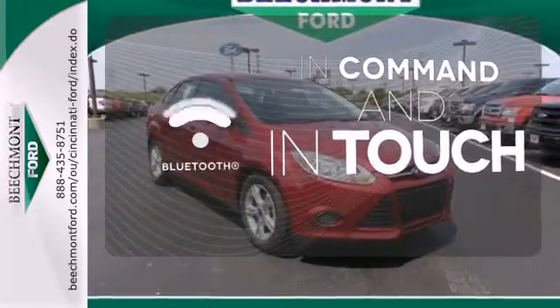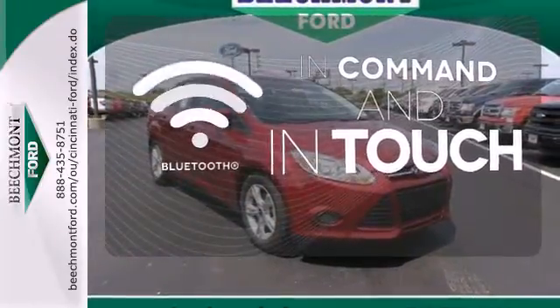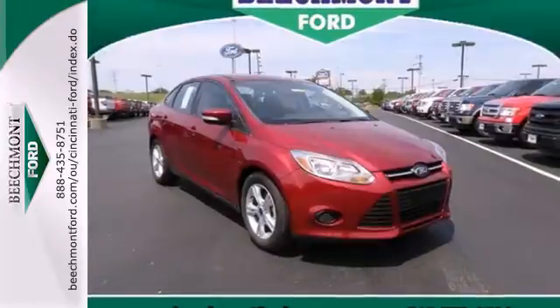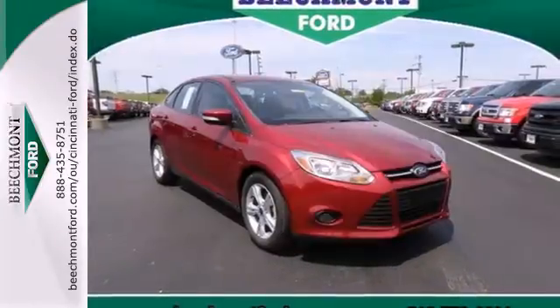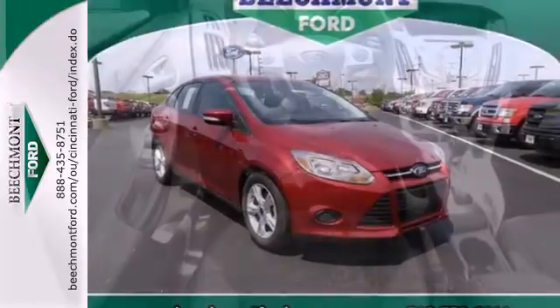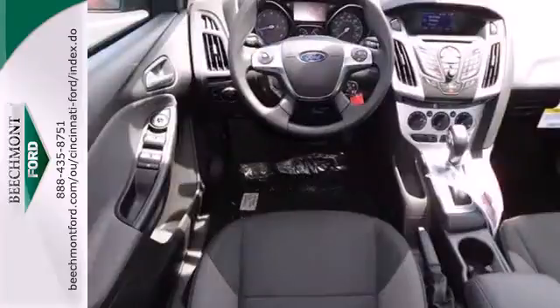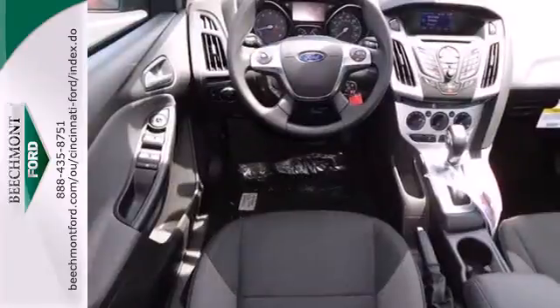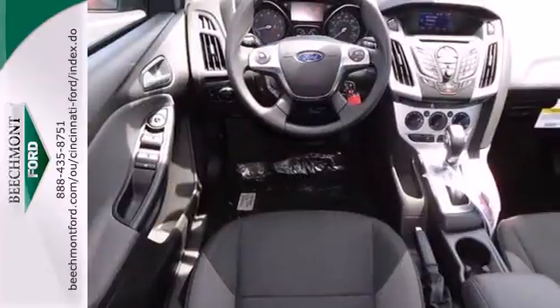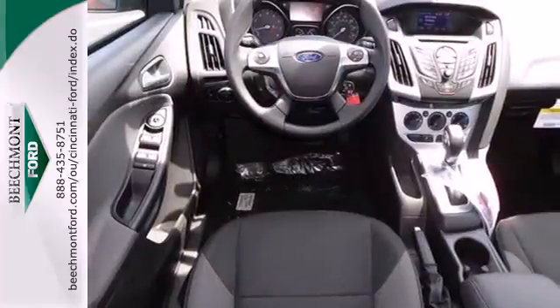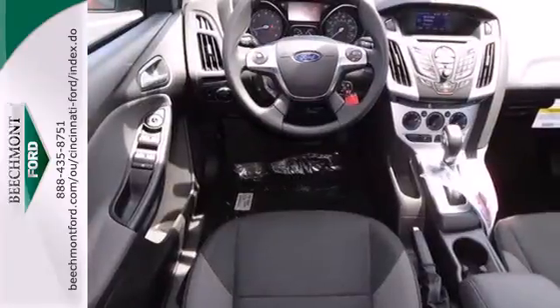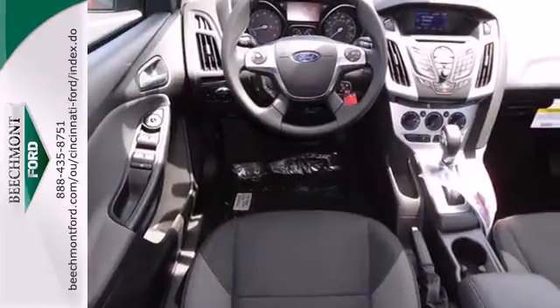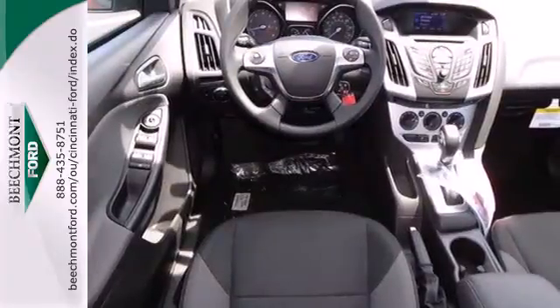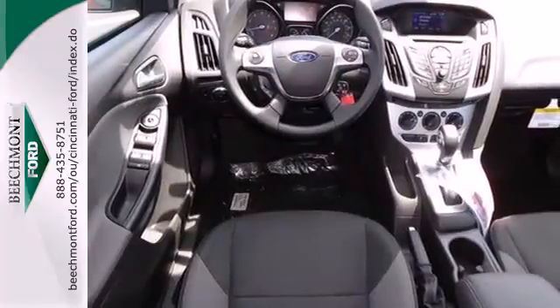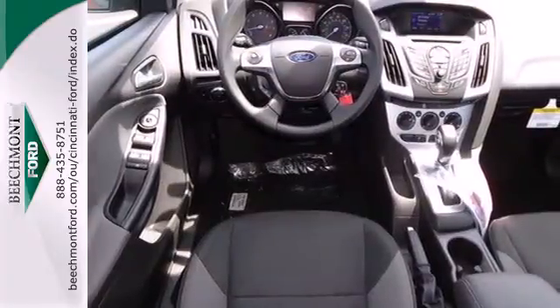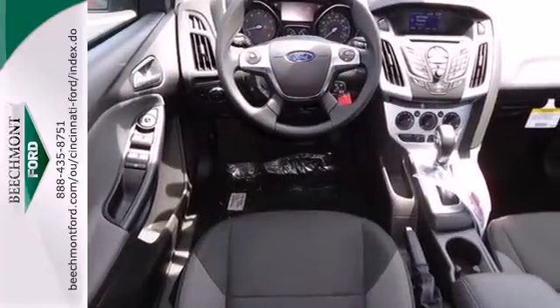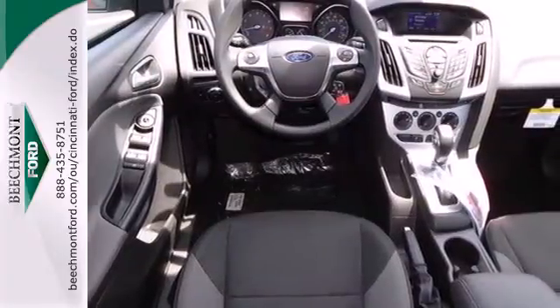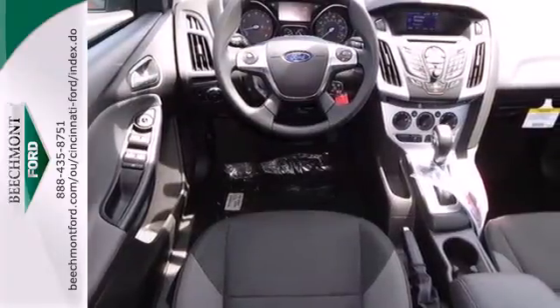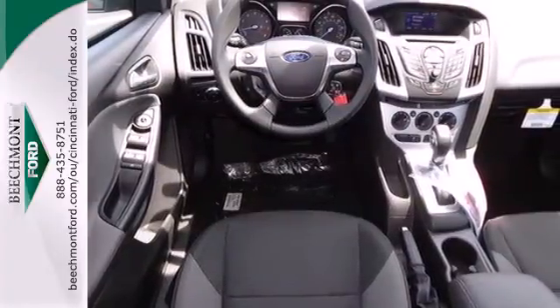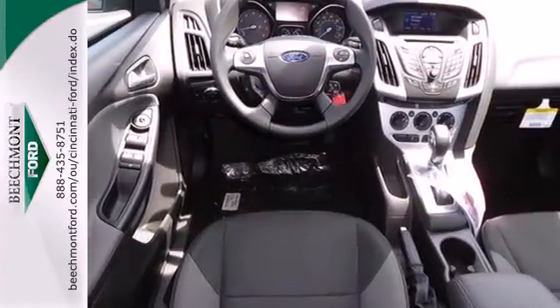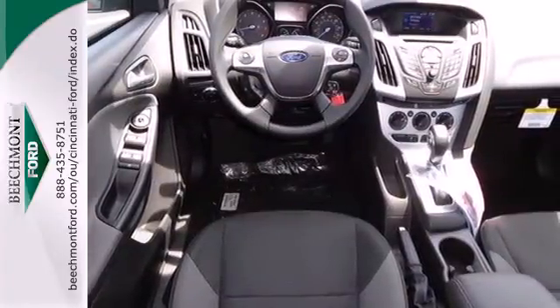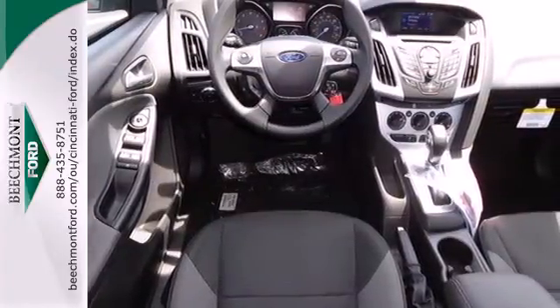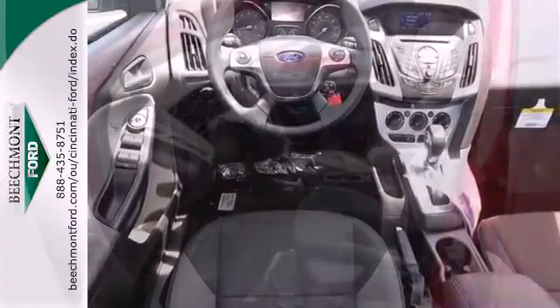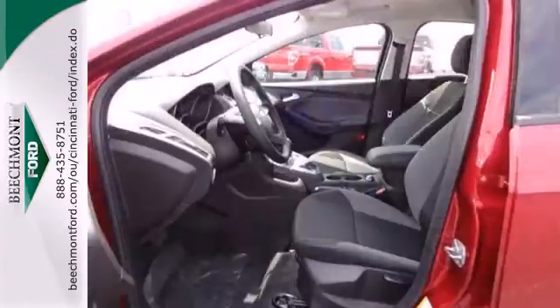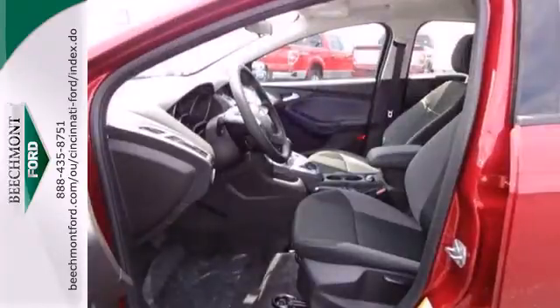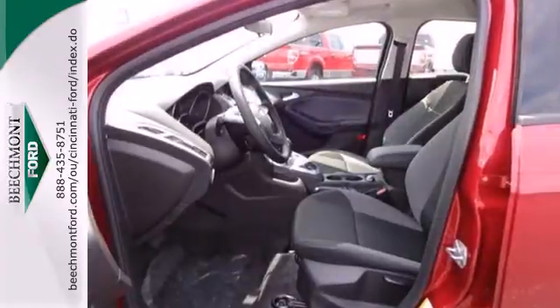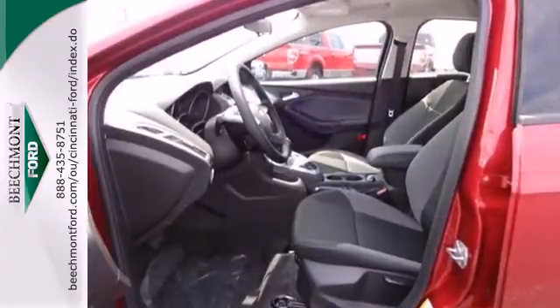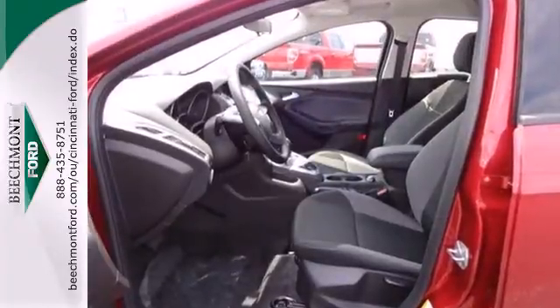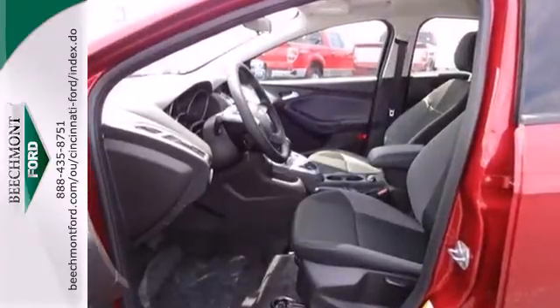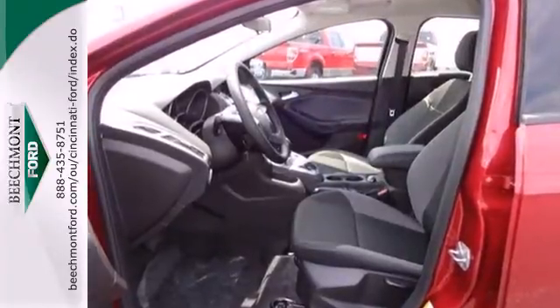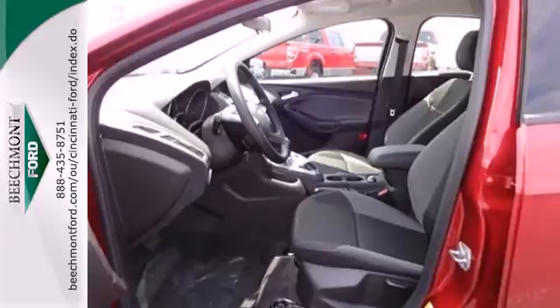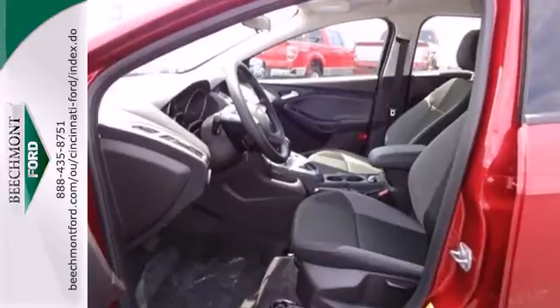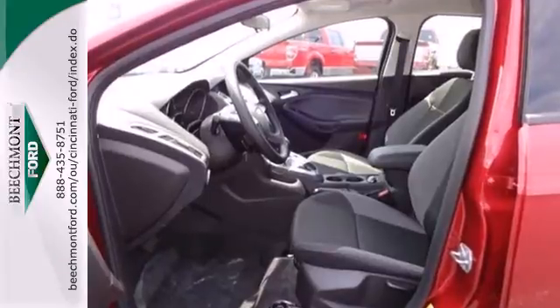This is where energy, economy, and style converge. This 2014 Focus is ready to go. See it for yourself today.